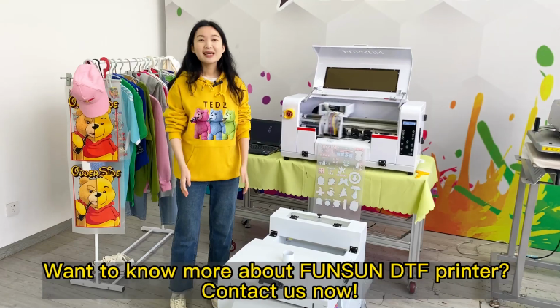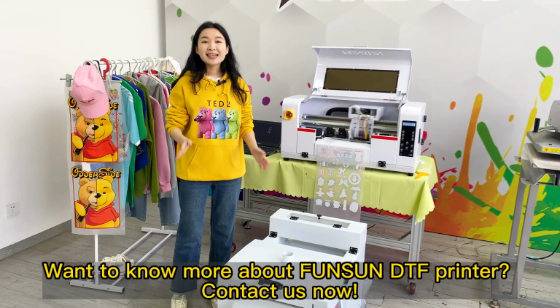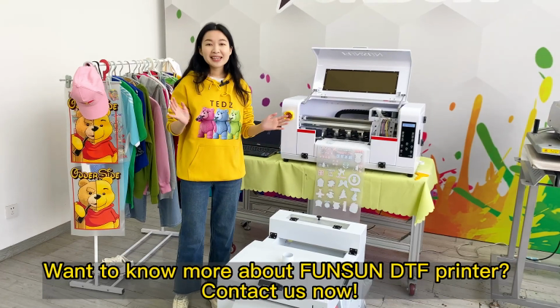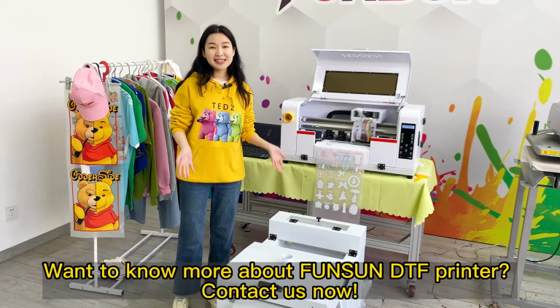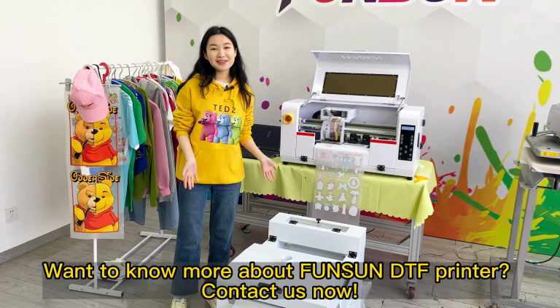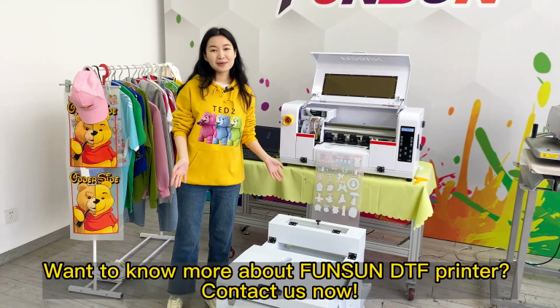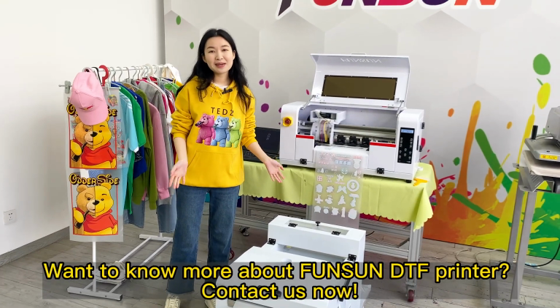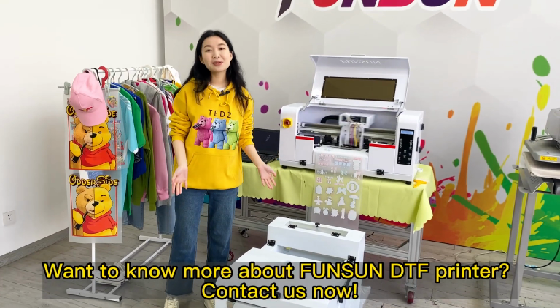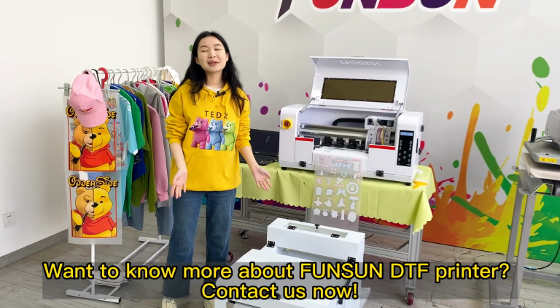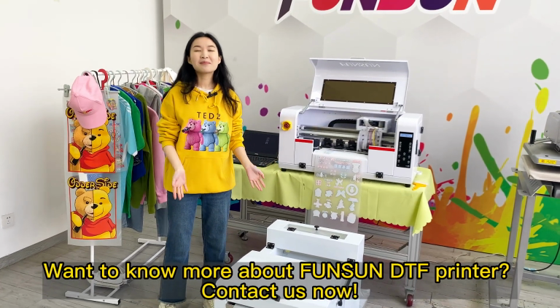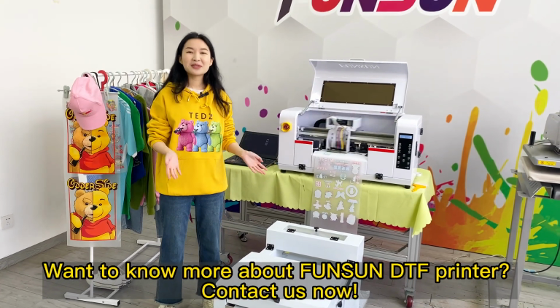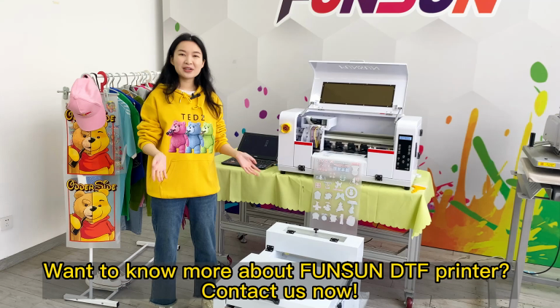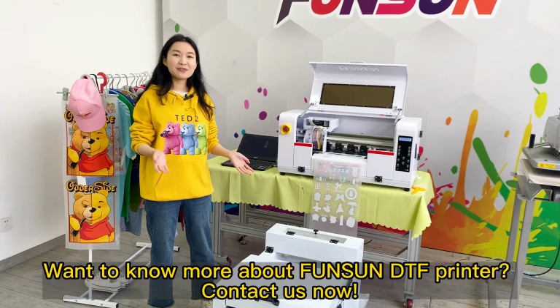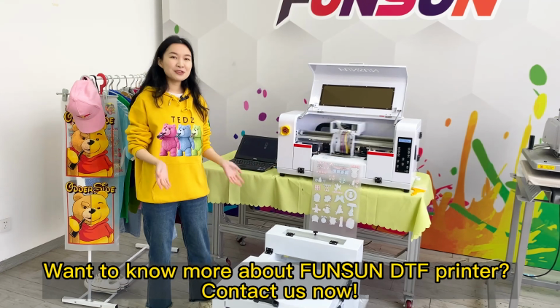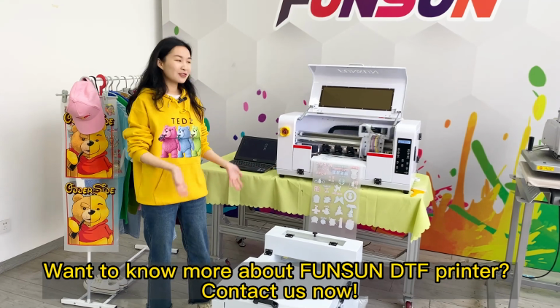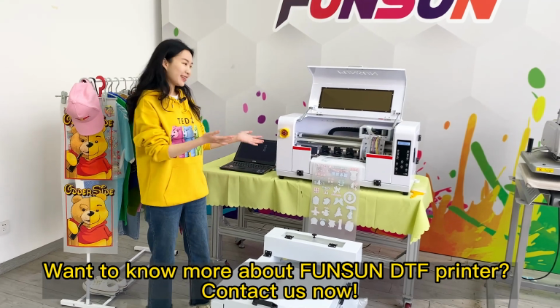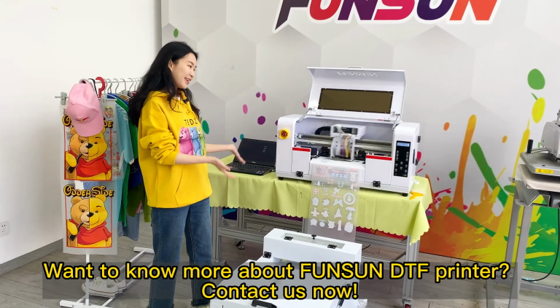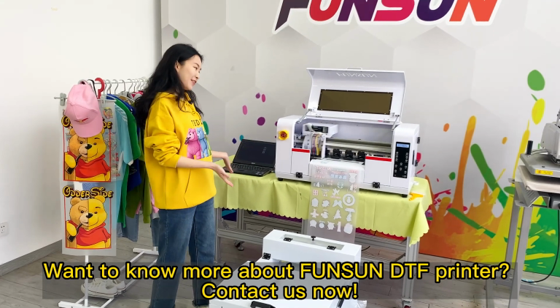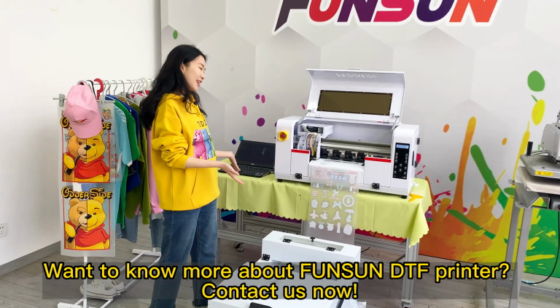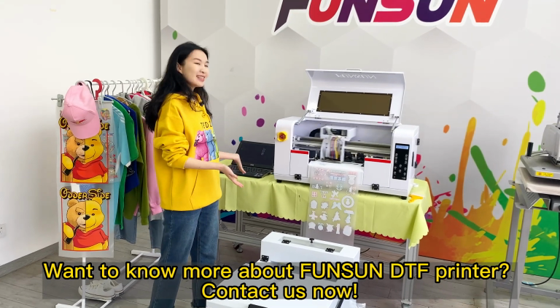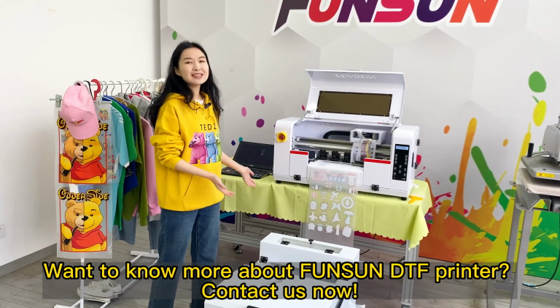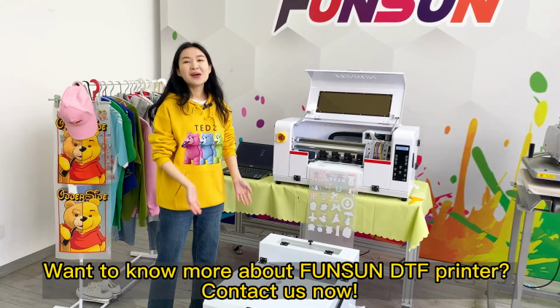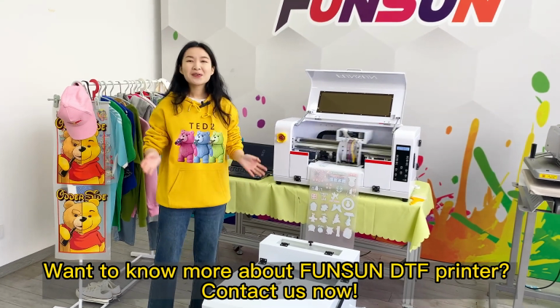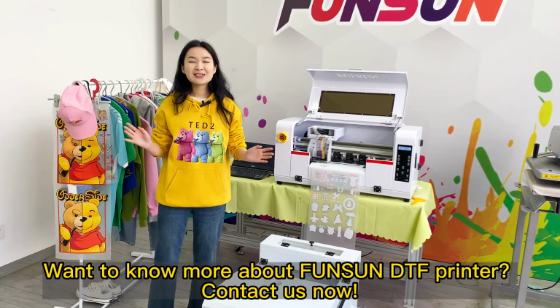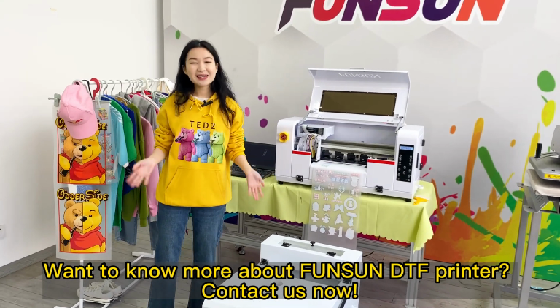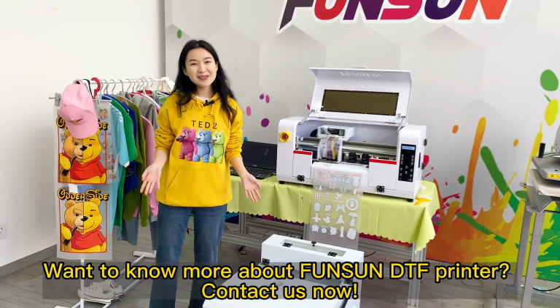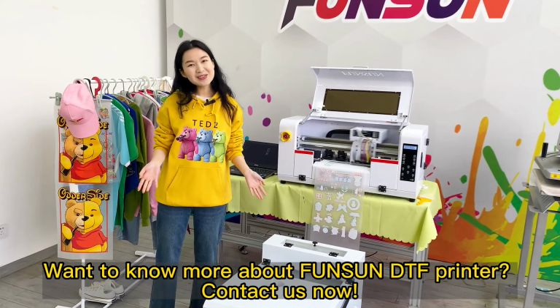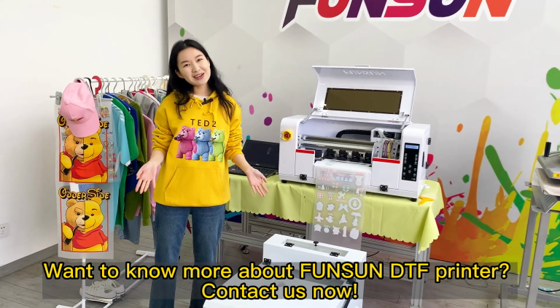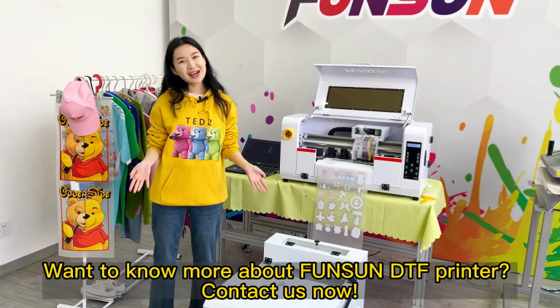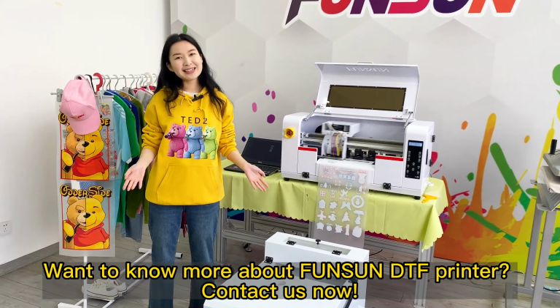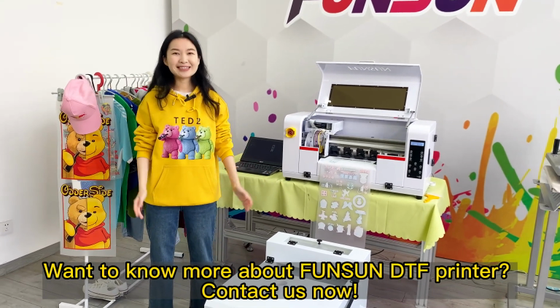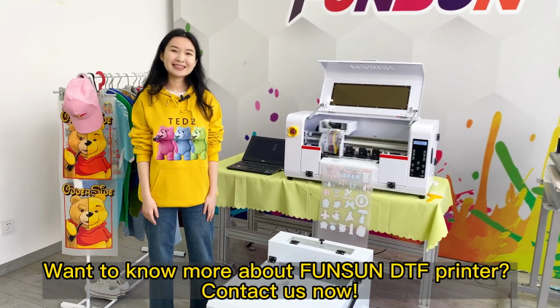Want to know more about Fonson DTF printer? Contact us now.